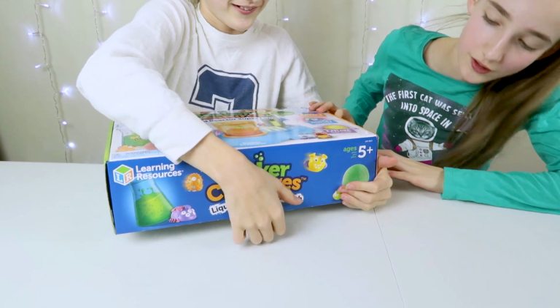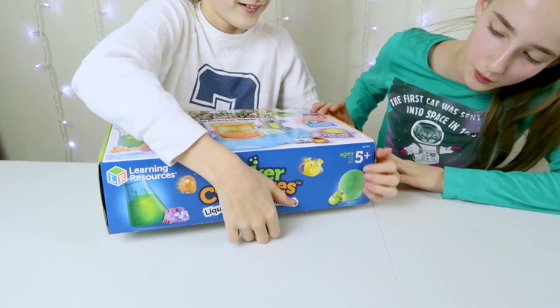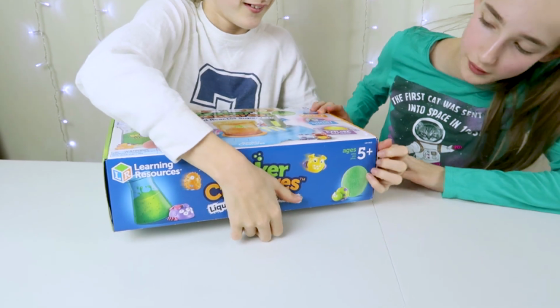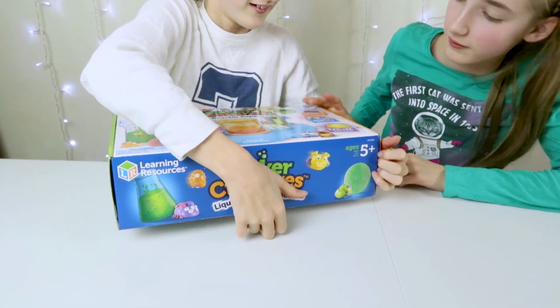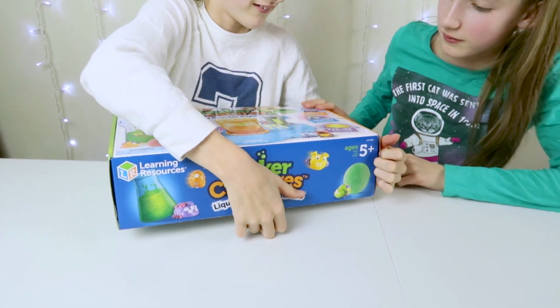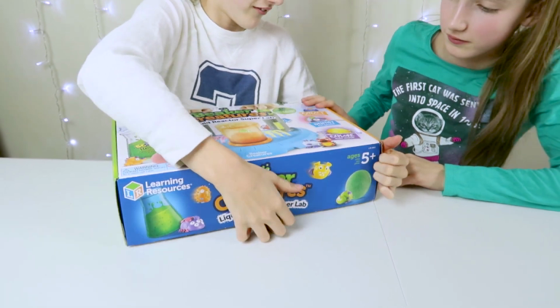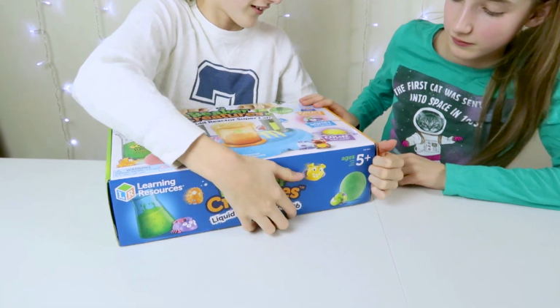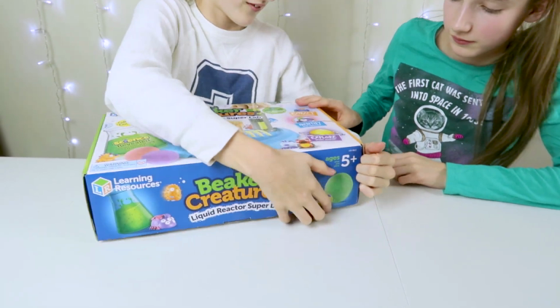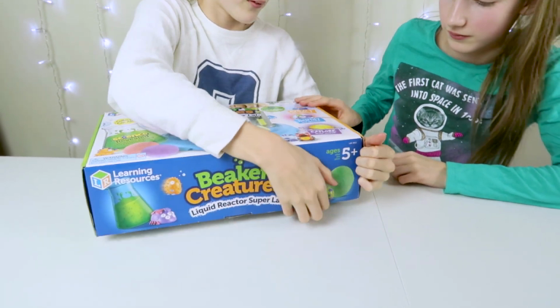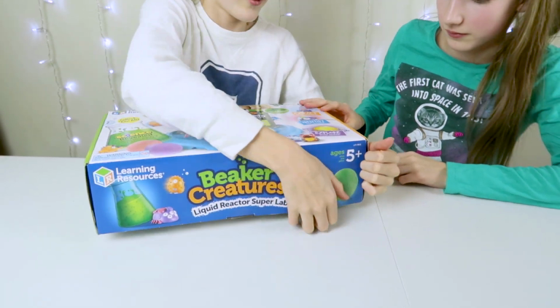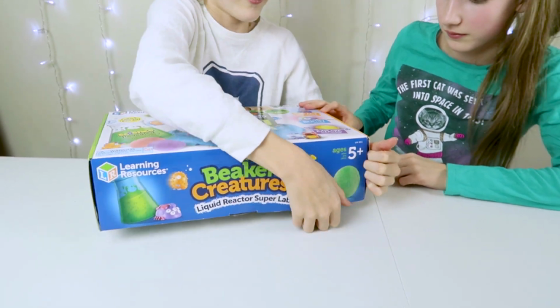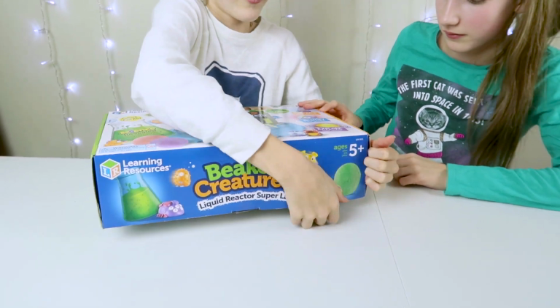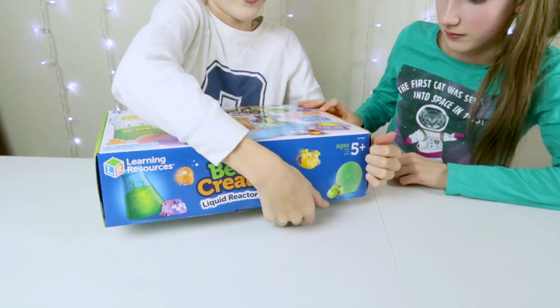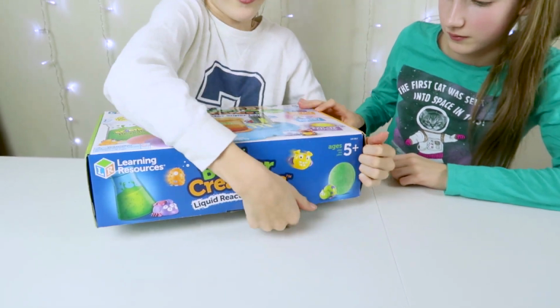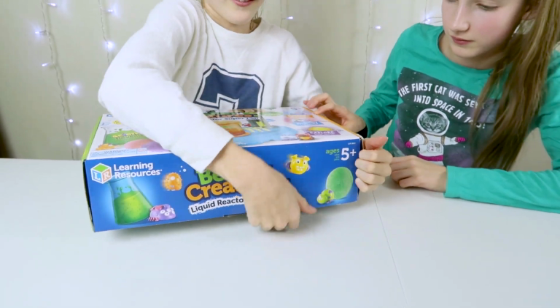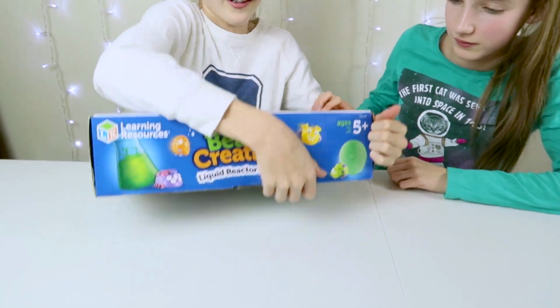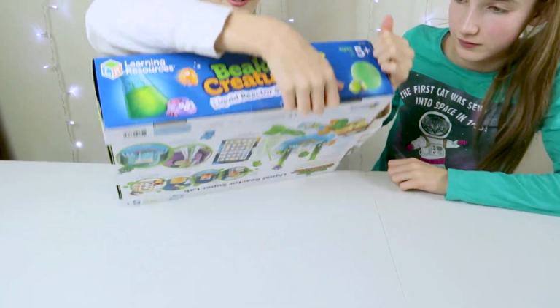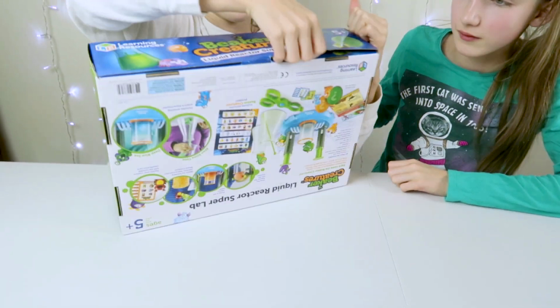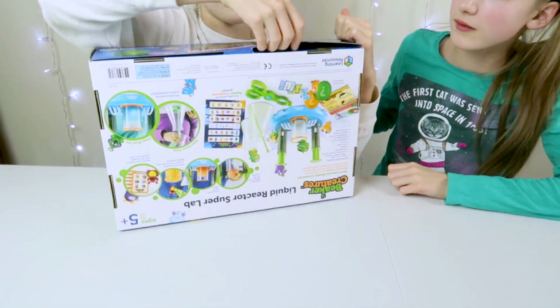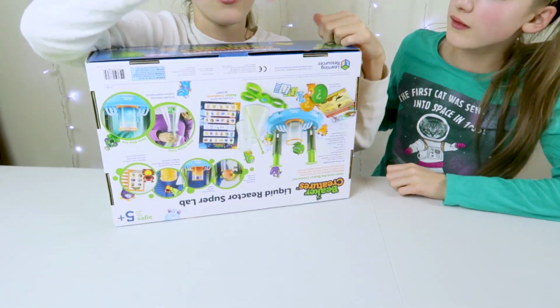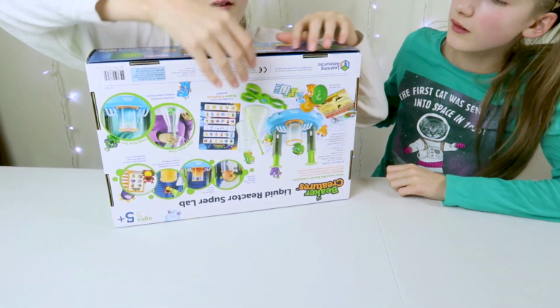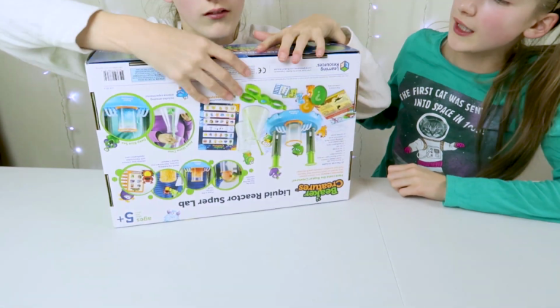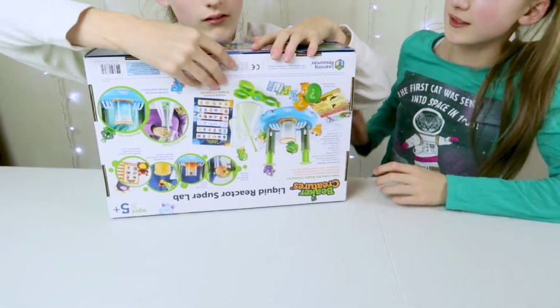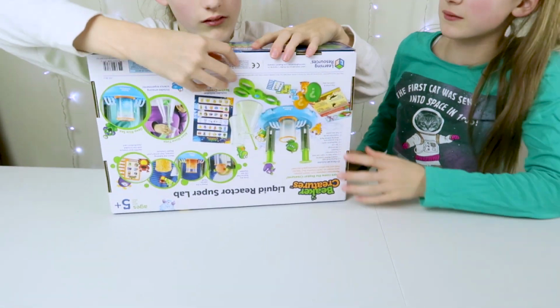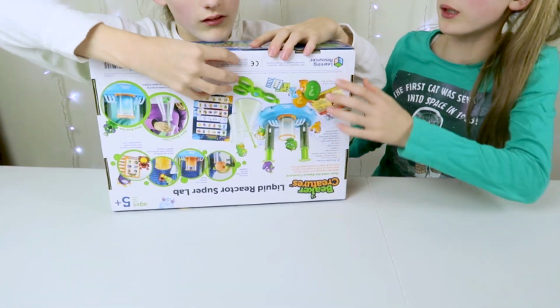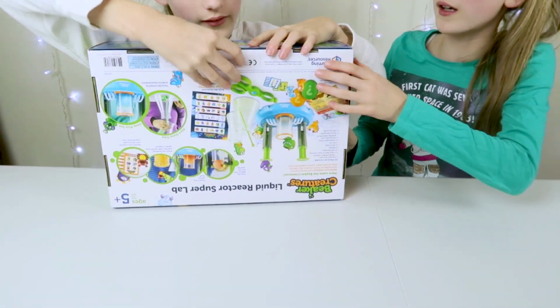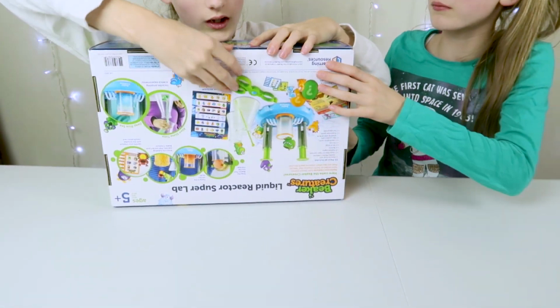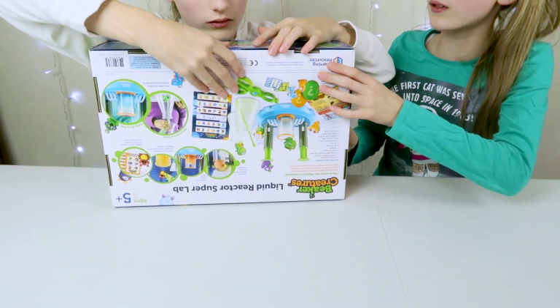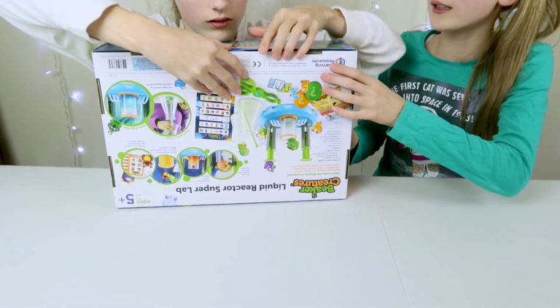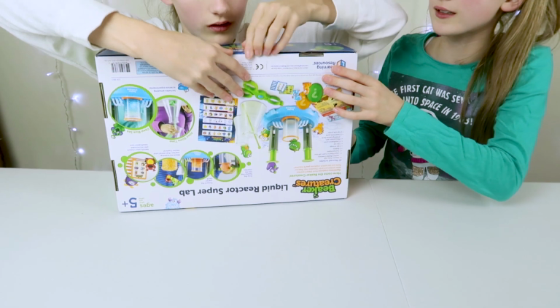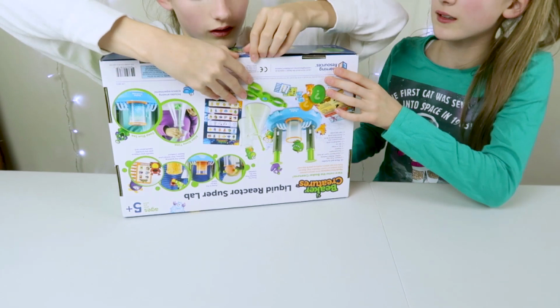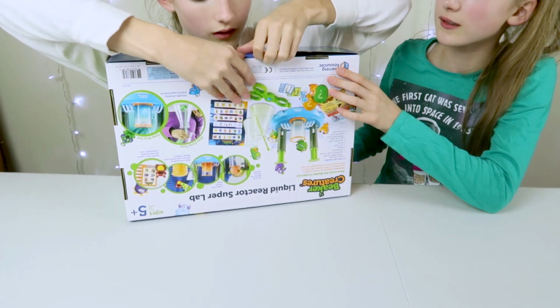How do you open it? I feel like it's up. Is it like that? Yes. Pull it up. It says it's age five plus.